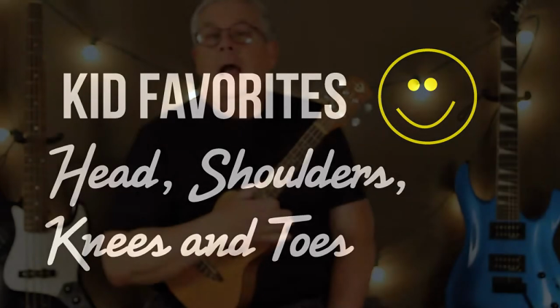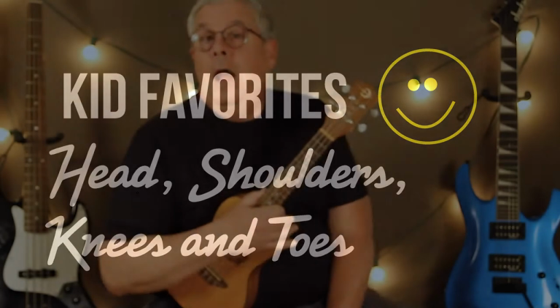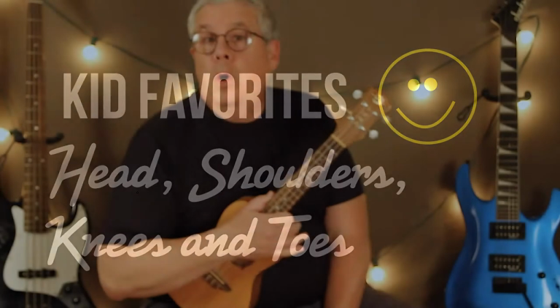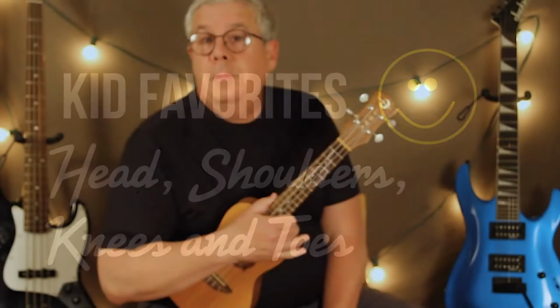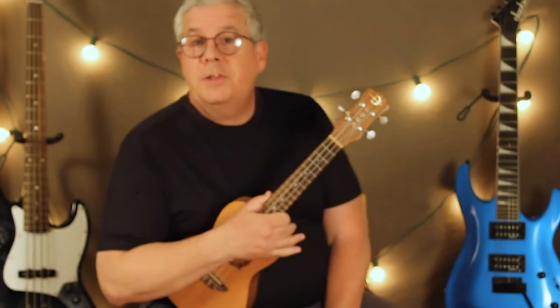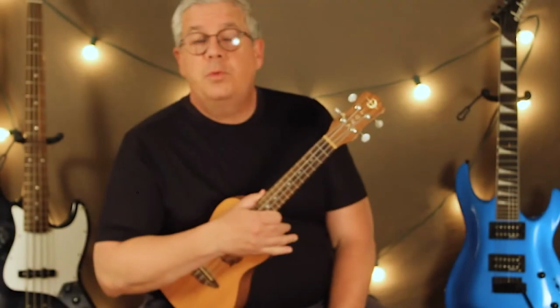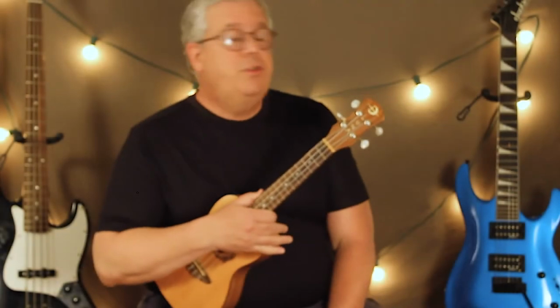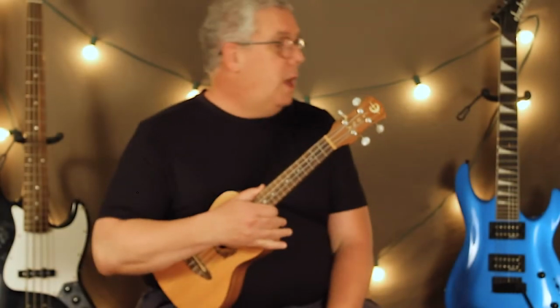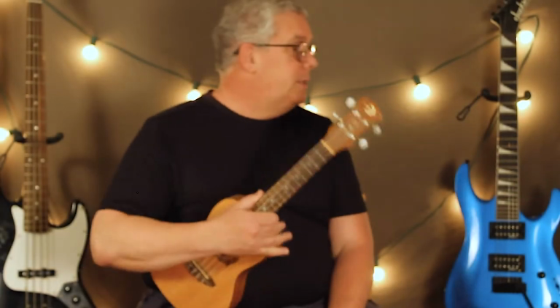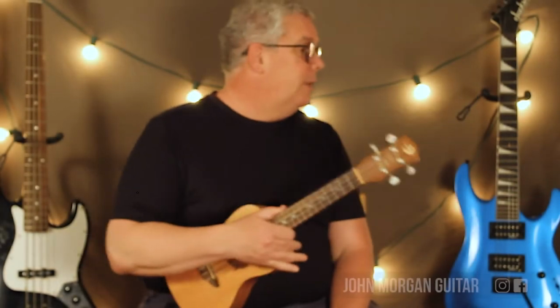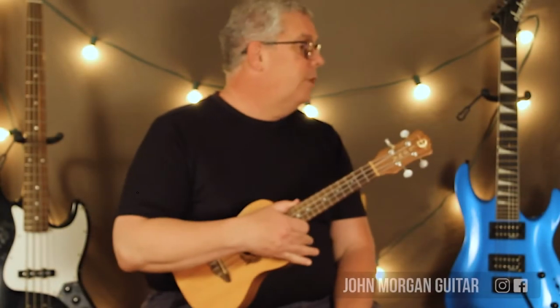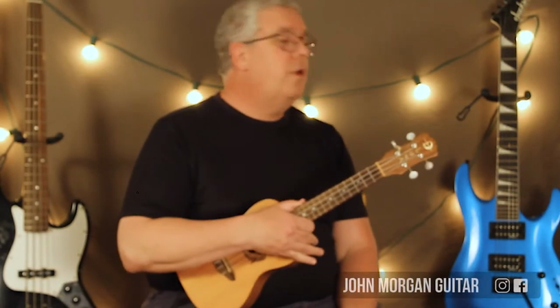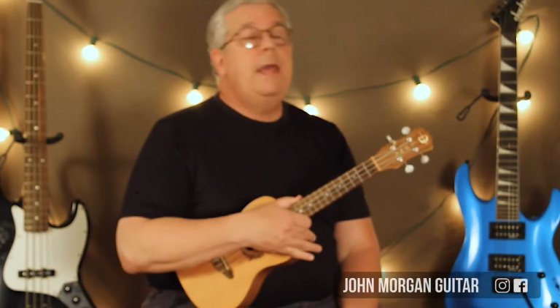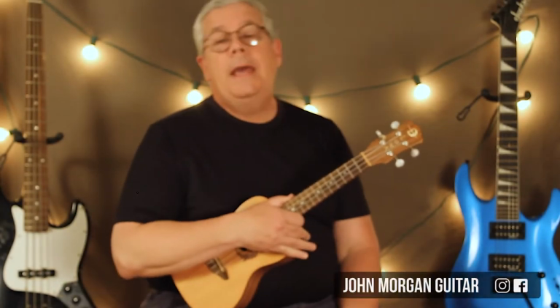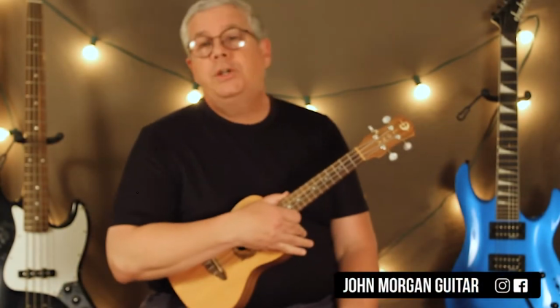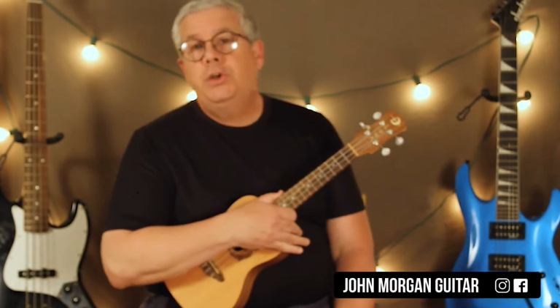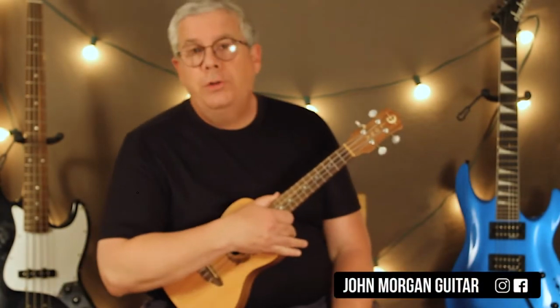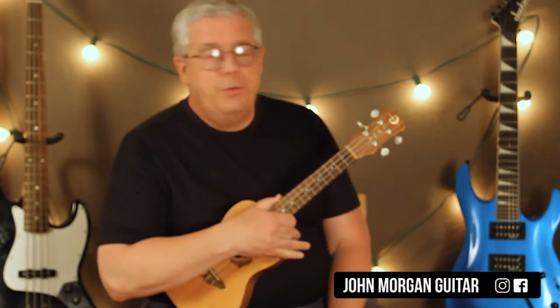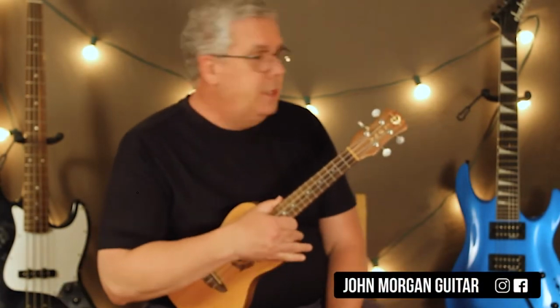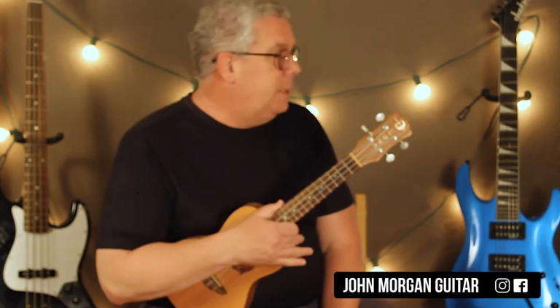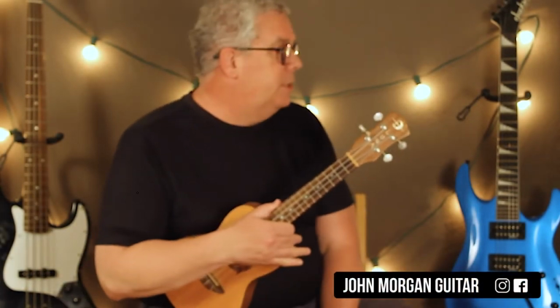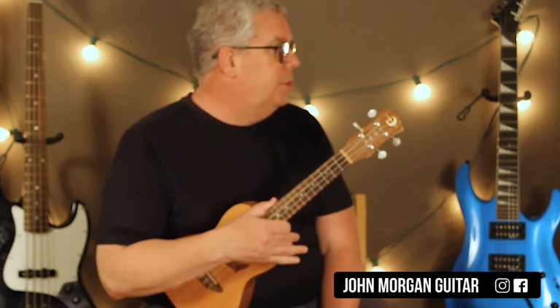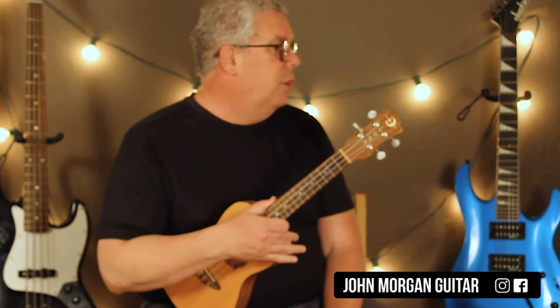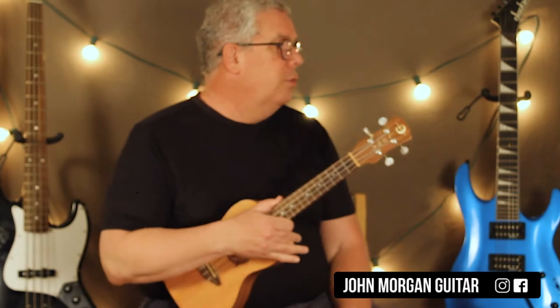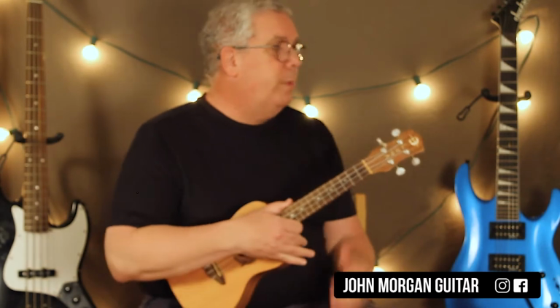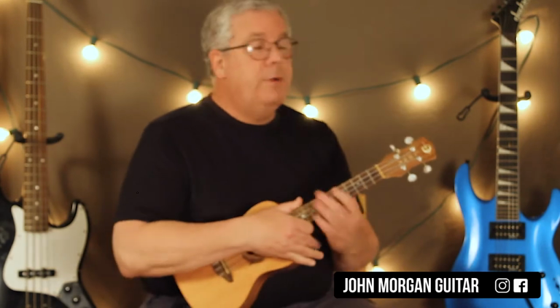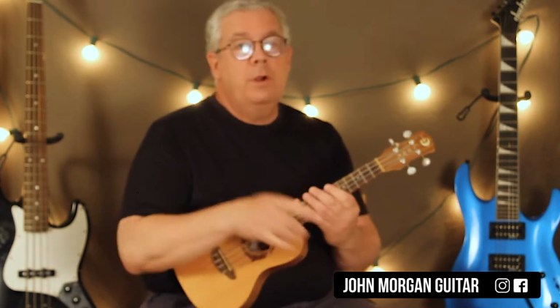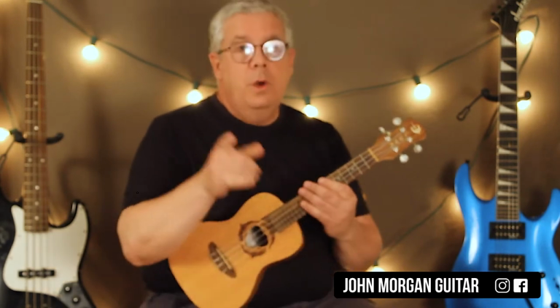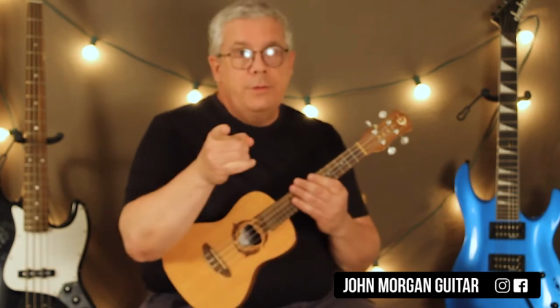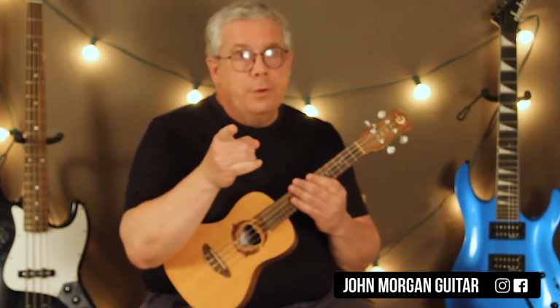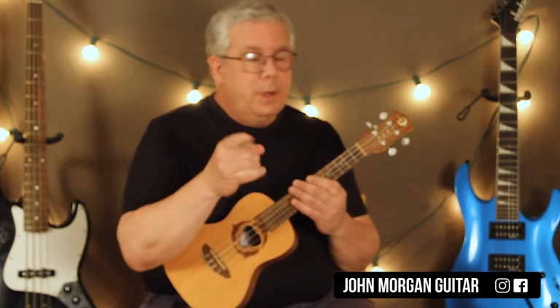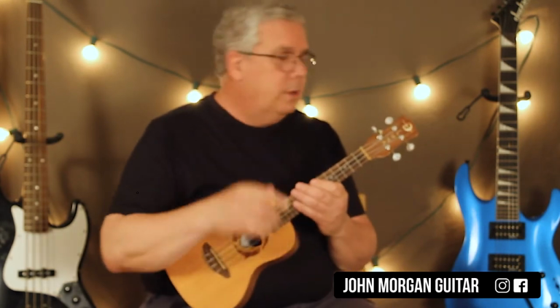Hi, welcome to Lessons with John. Today we're going to try Head, Shoulders, Knees and Toes by request. You're welcome.